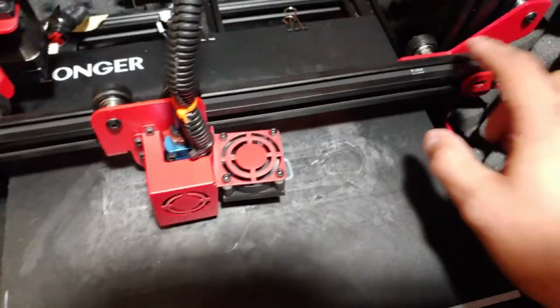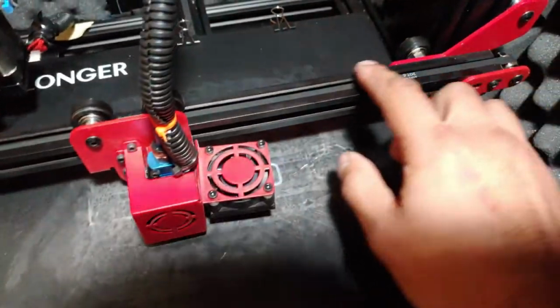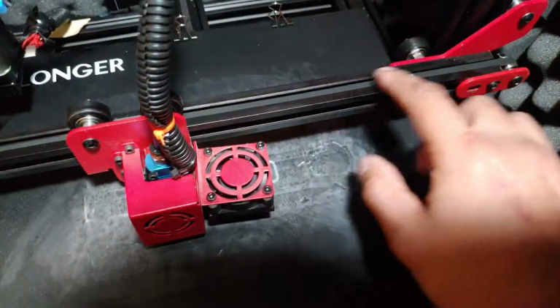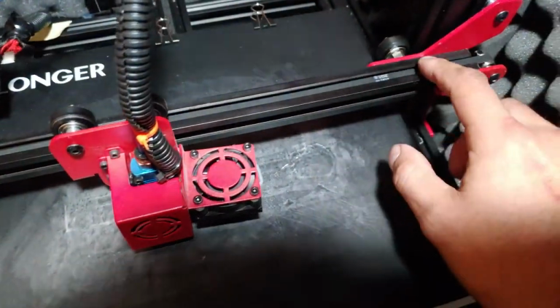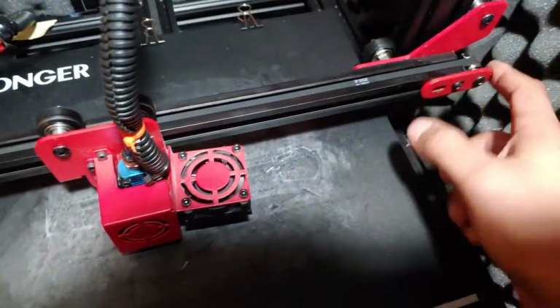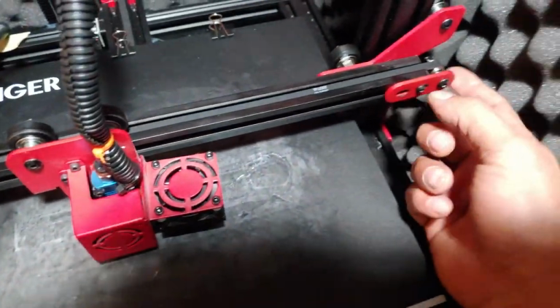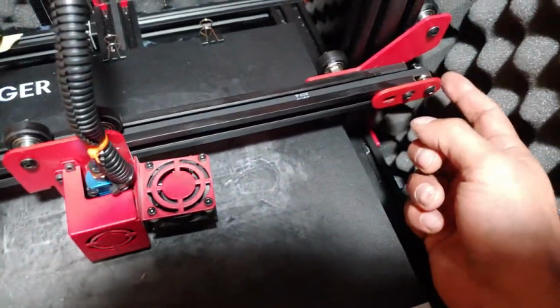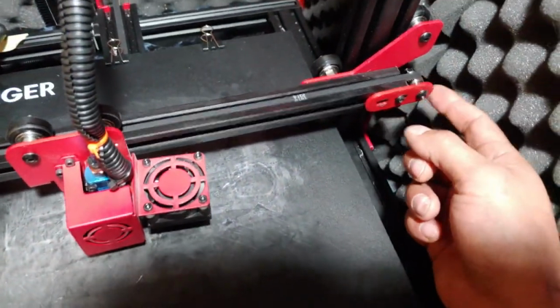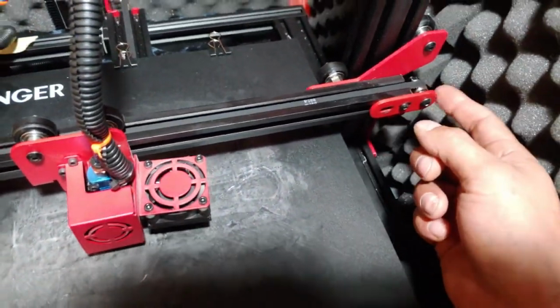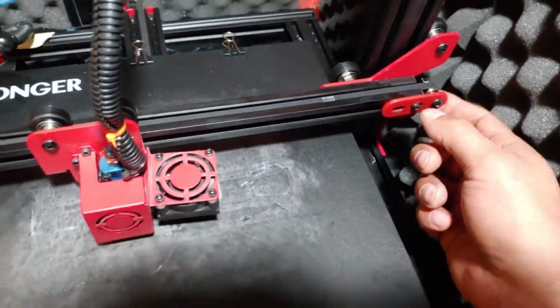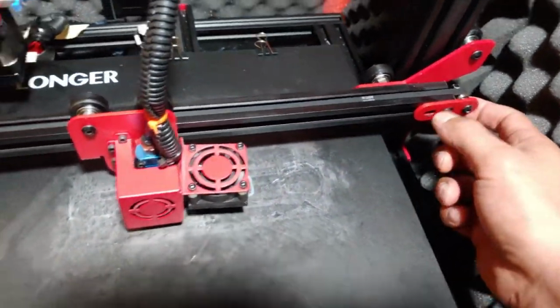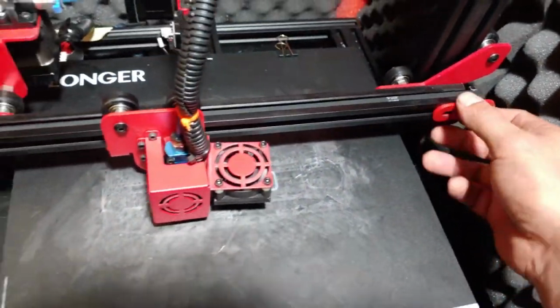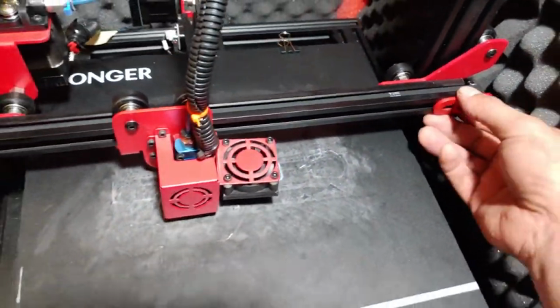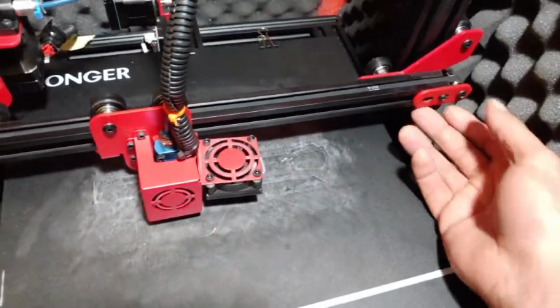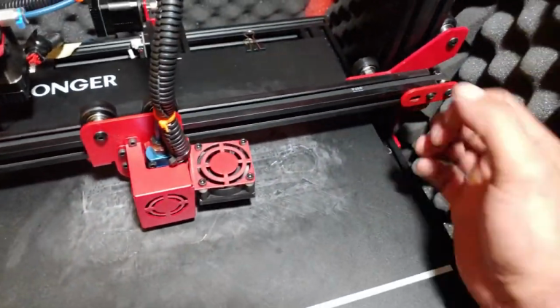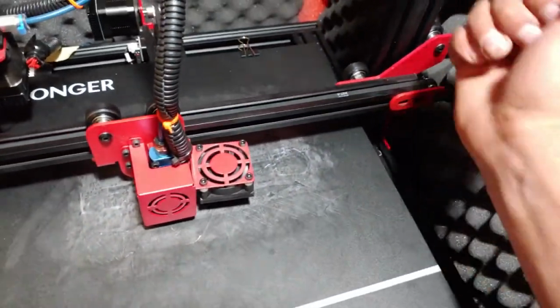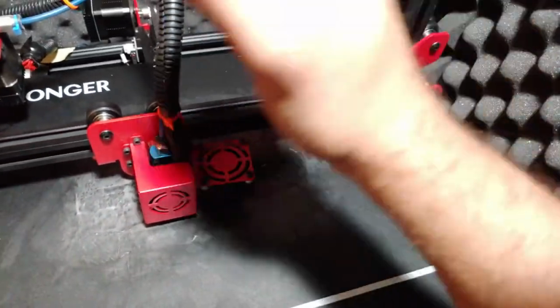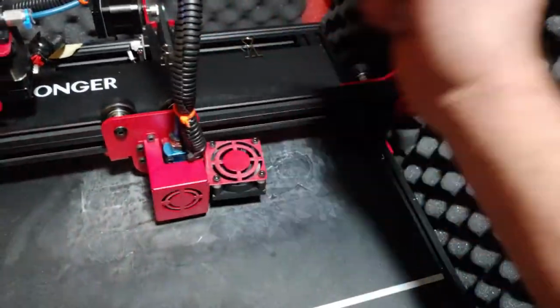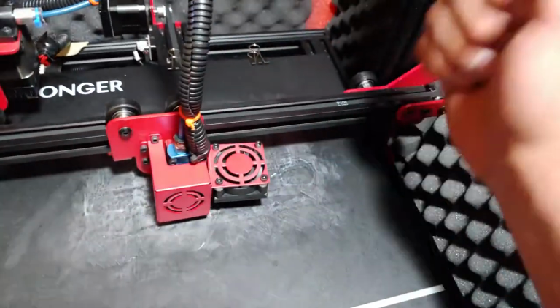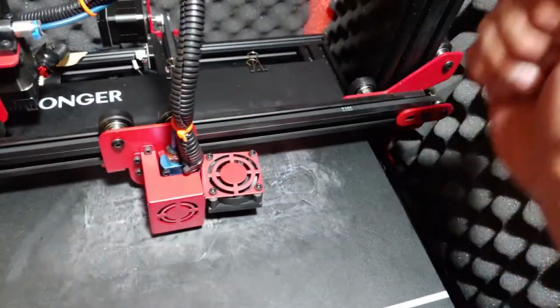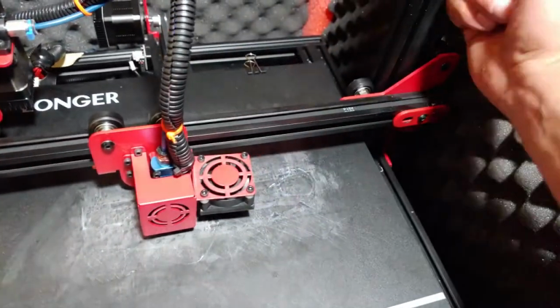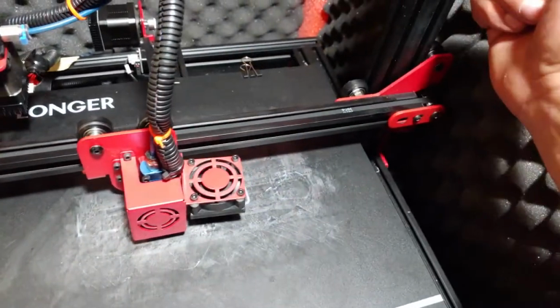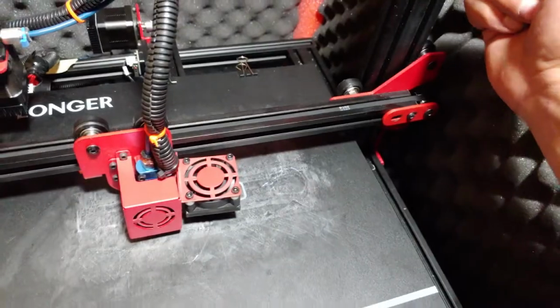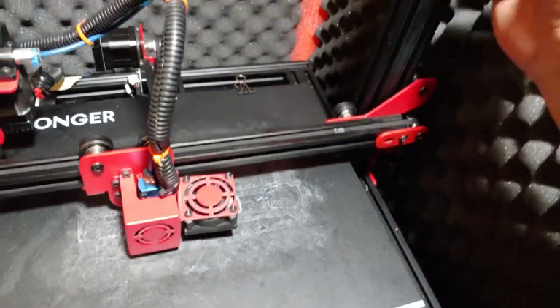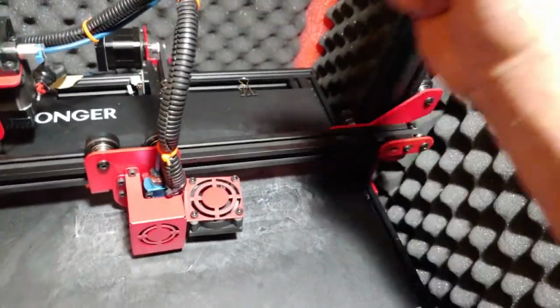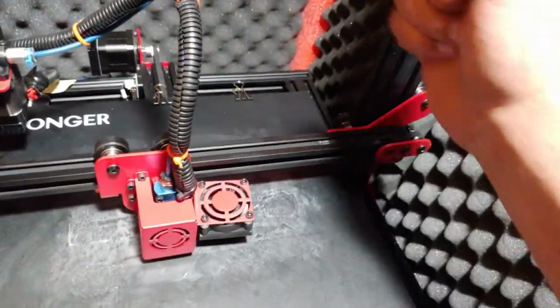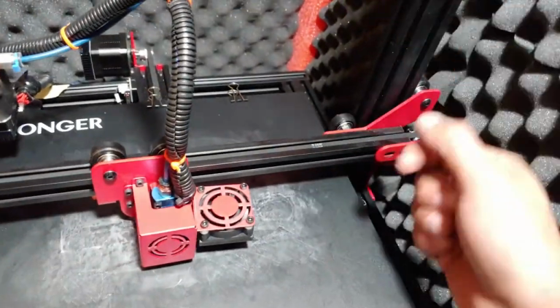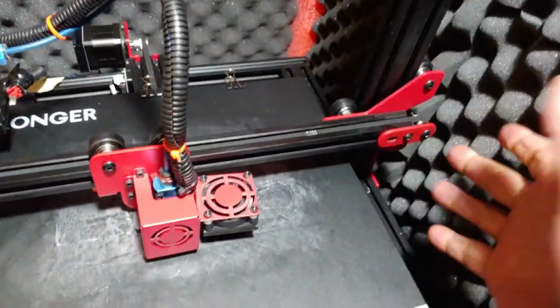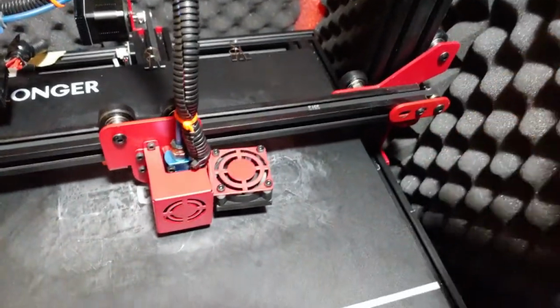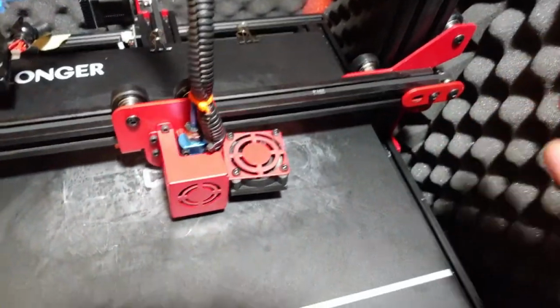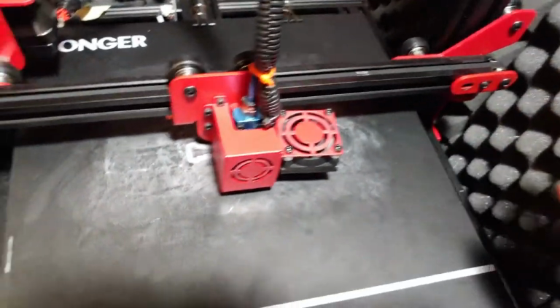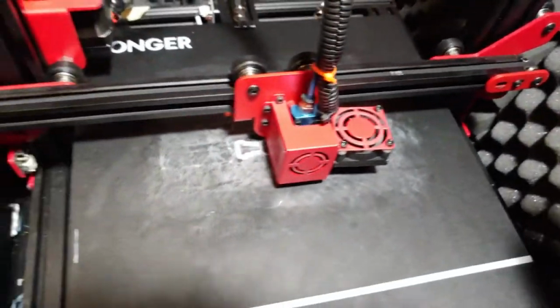Replace this belt too. I didn't get a tensioner for this side, but I've just been using the screwdriver trick - stick a screwdriver in there, bend it, tighten it.